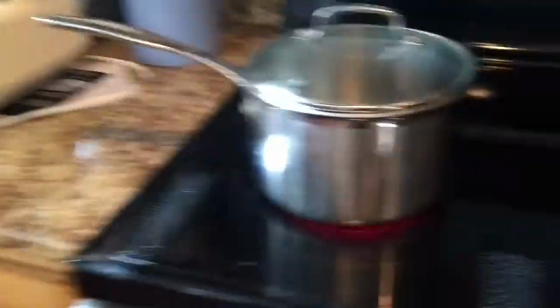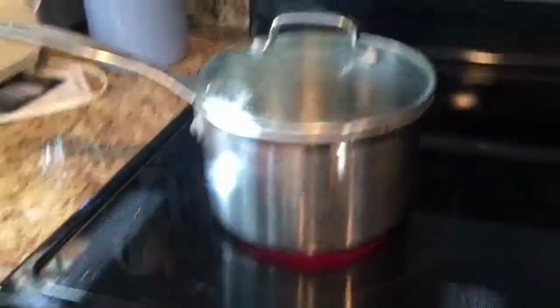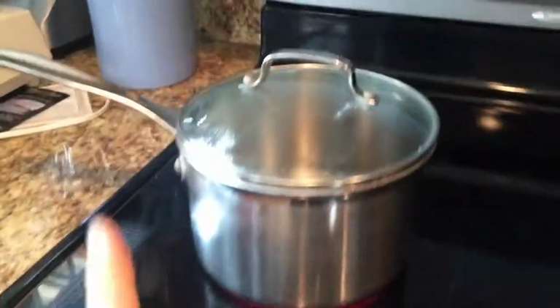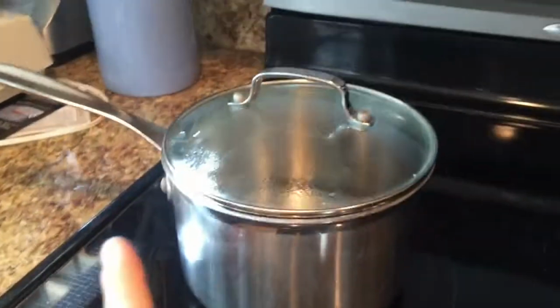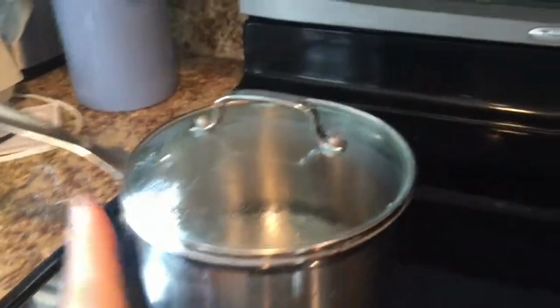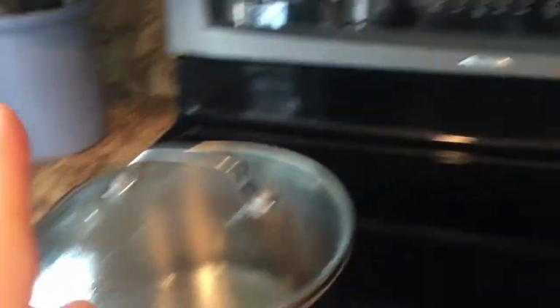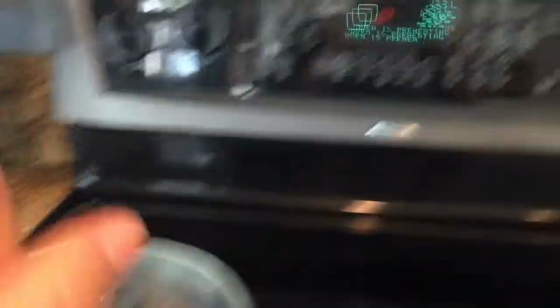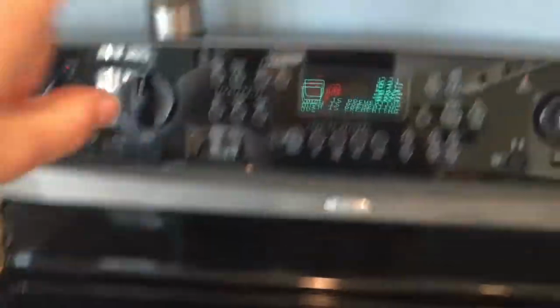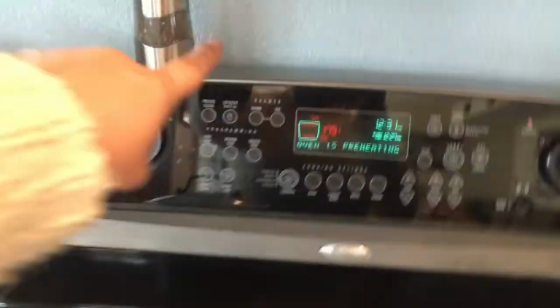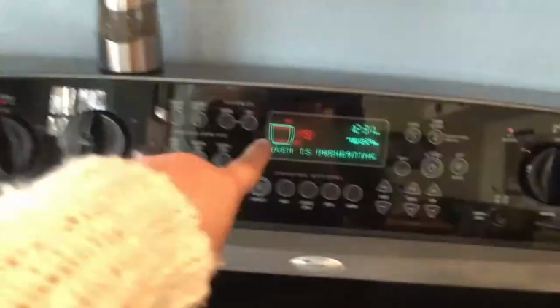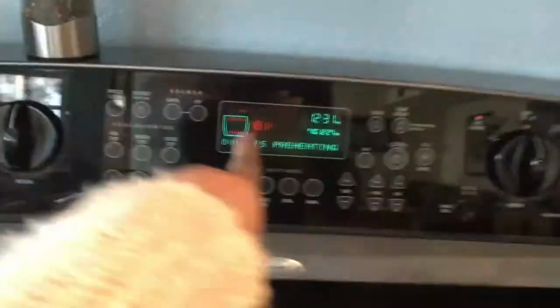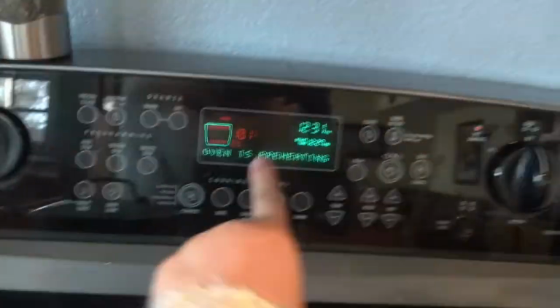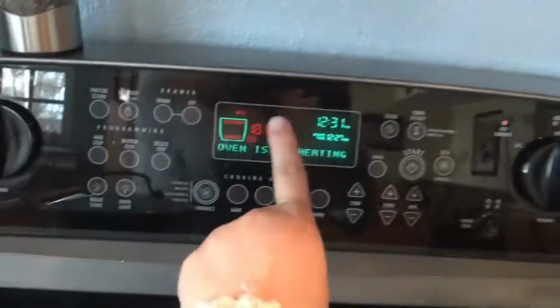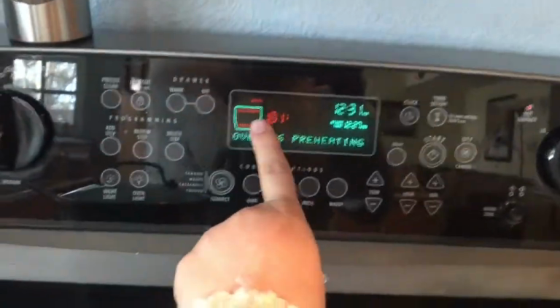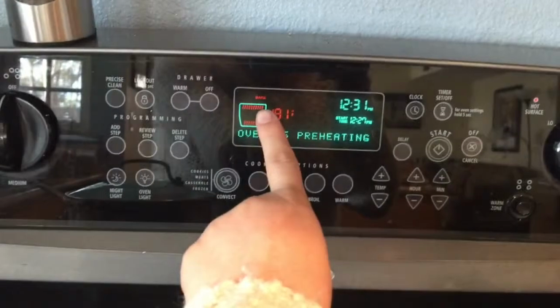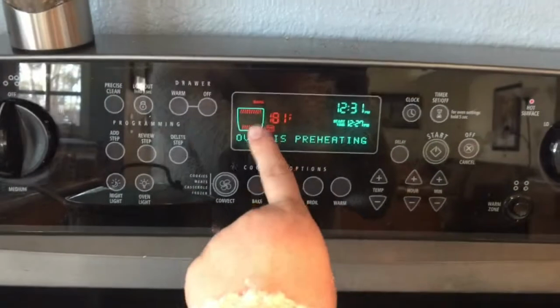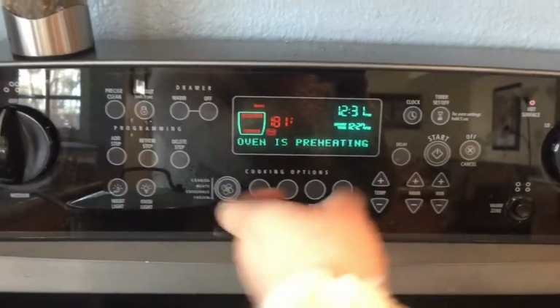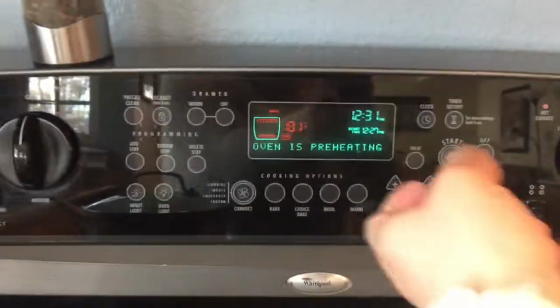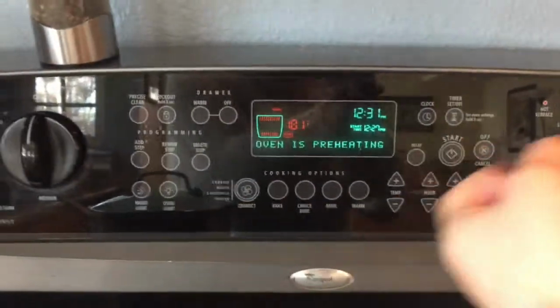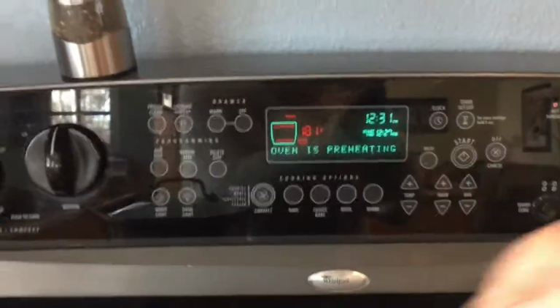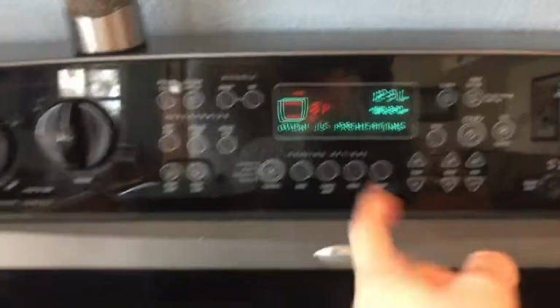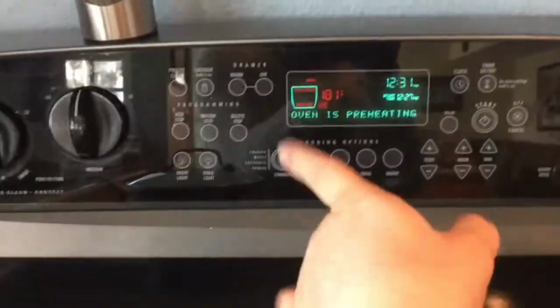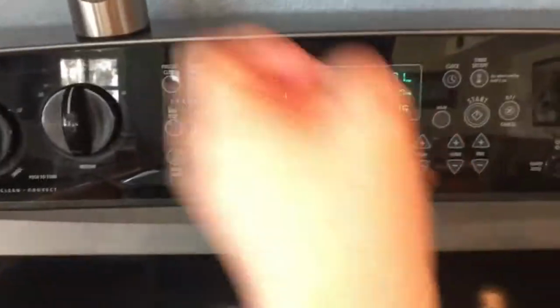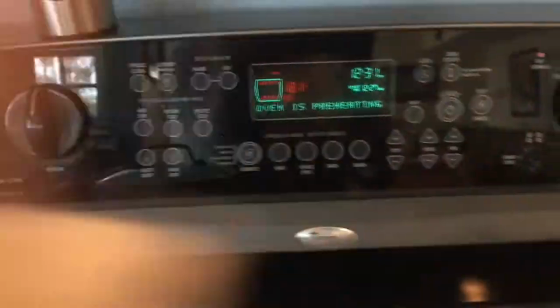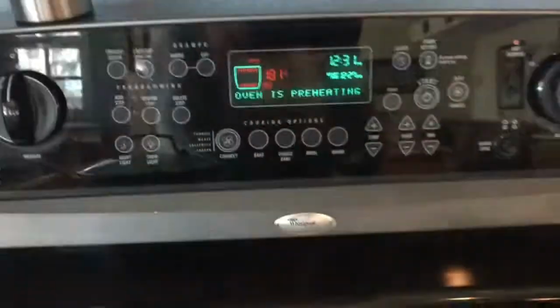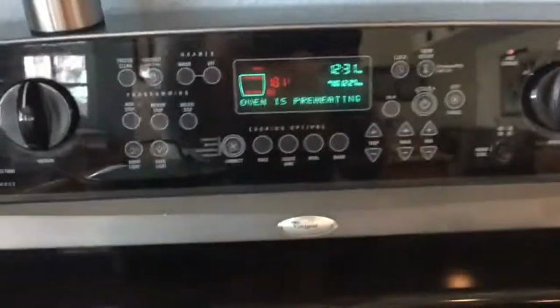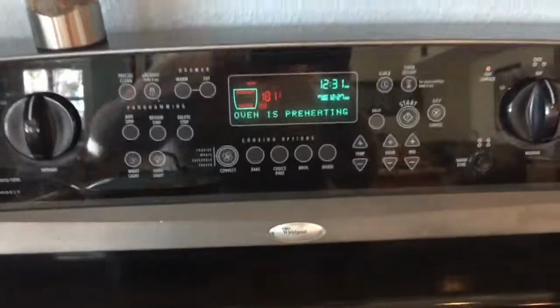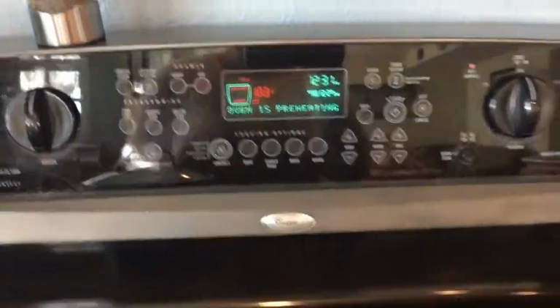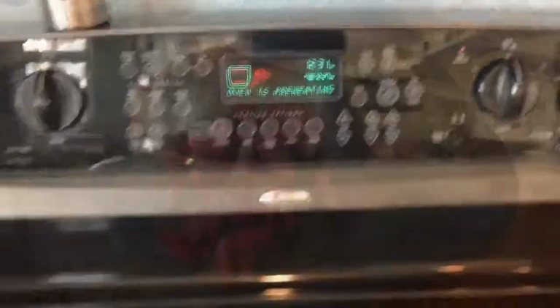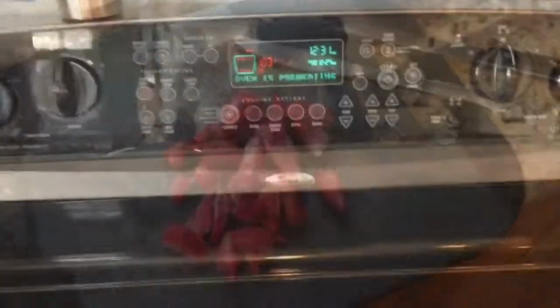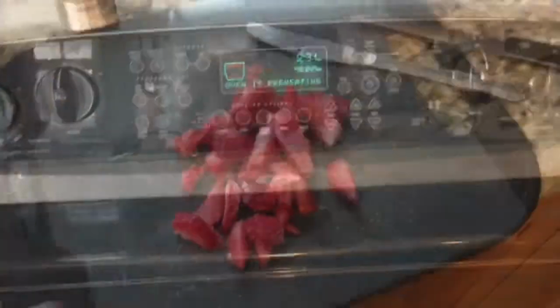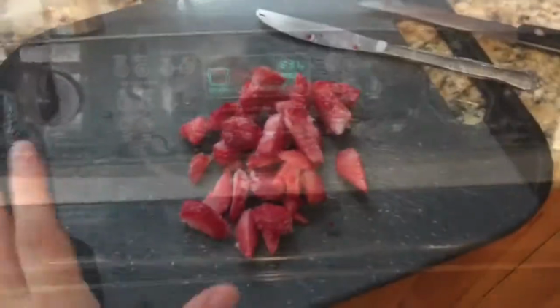I also have the water boiling, and I have the oven set to 400. It's preheating right now.